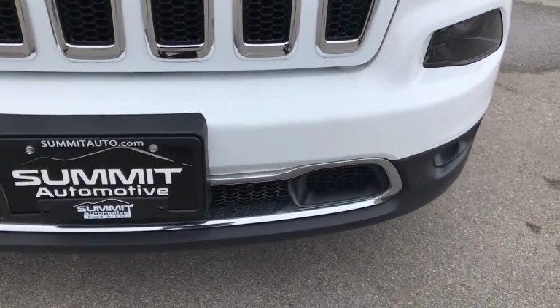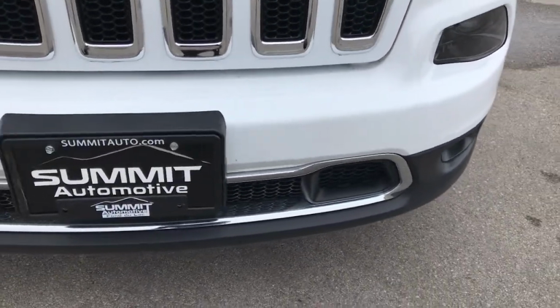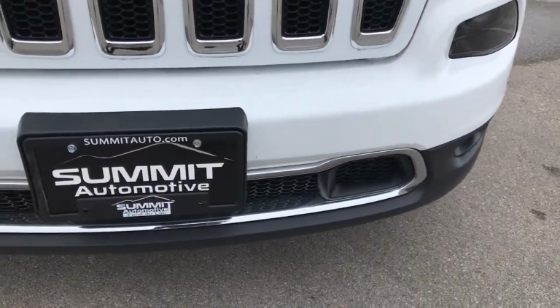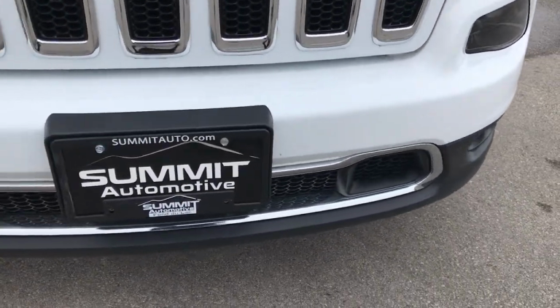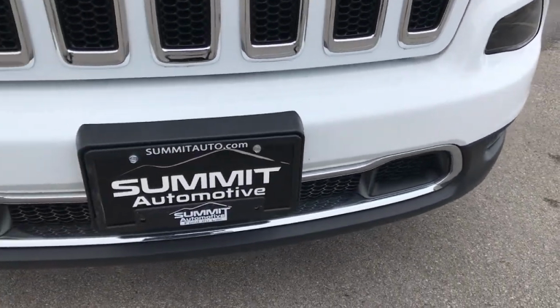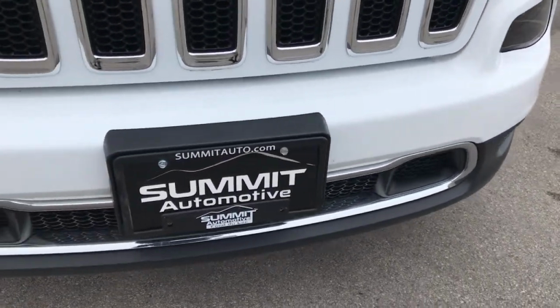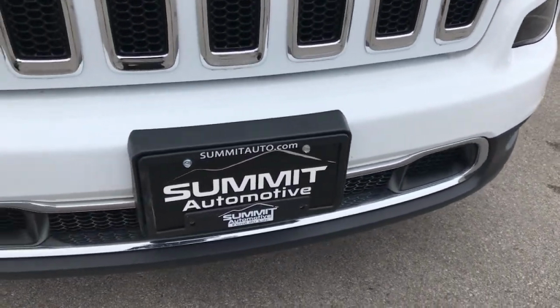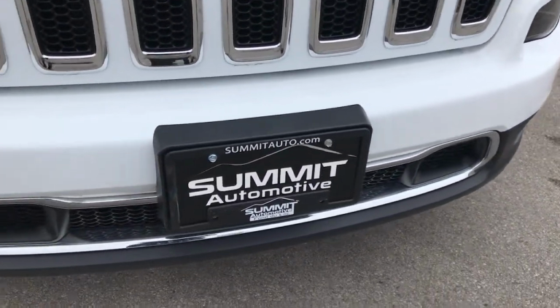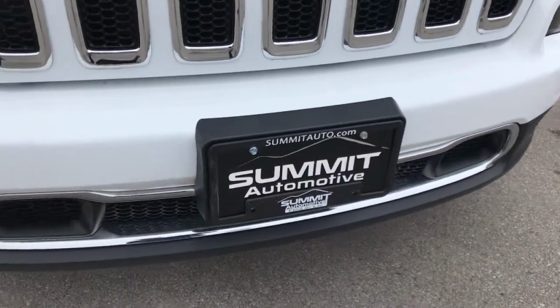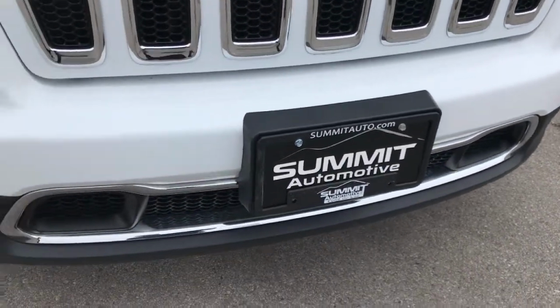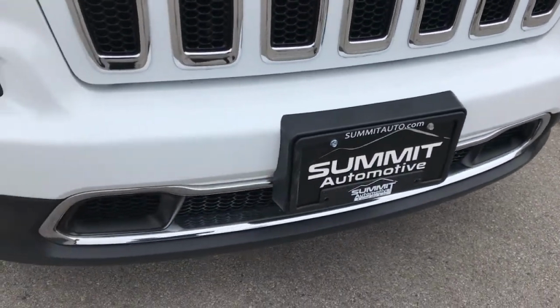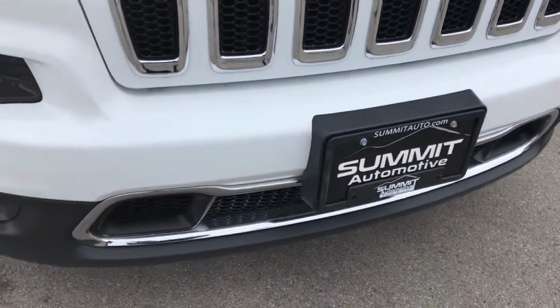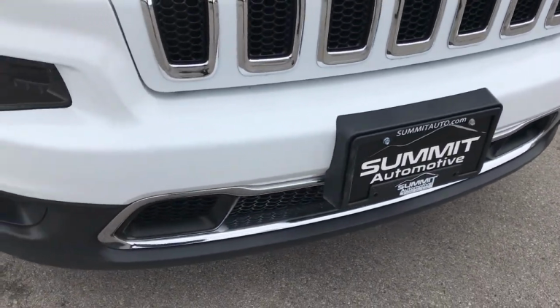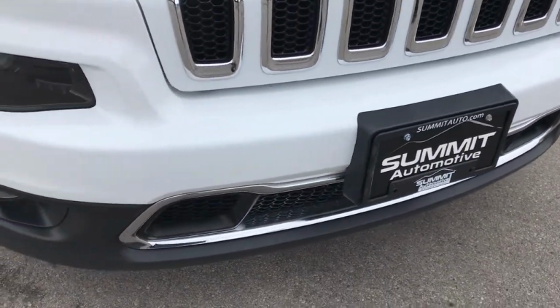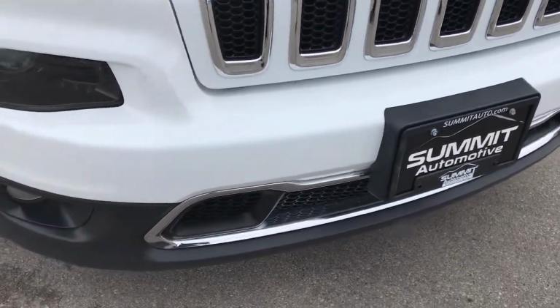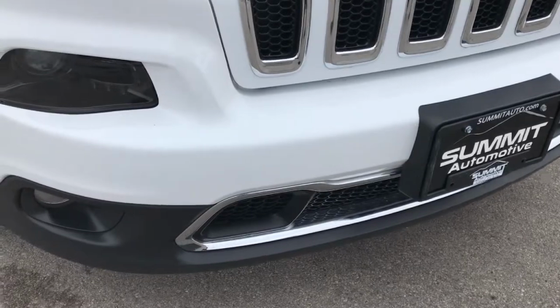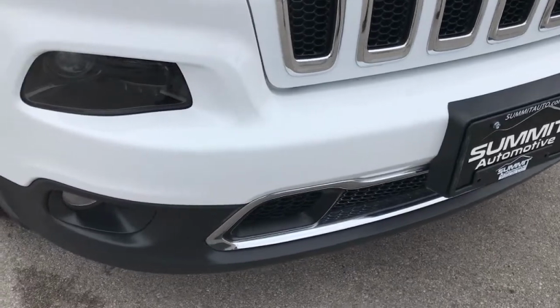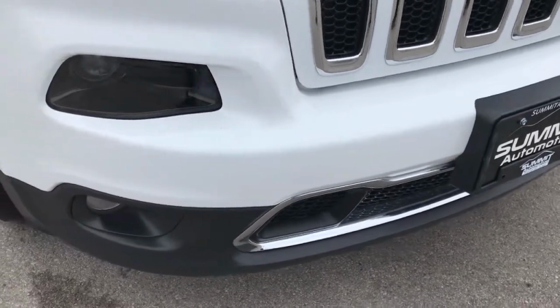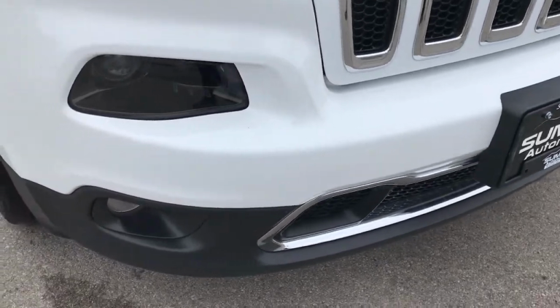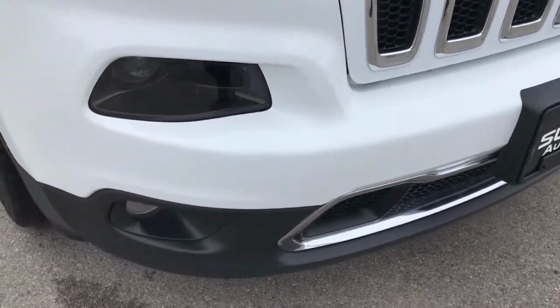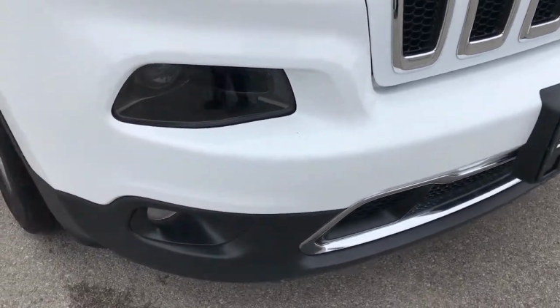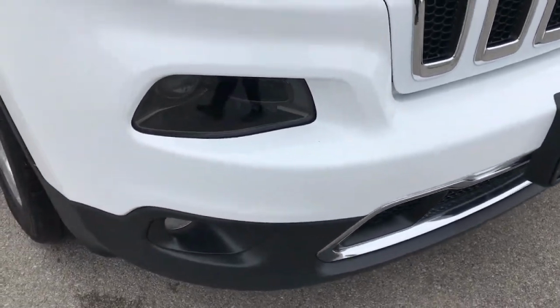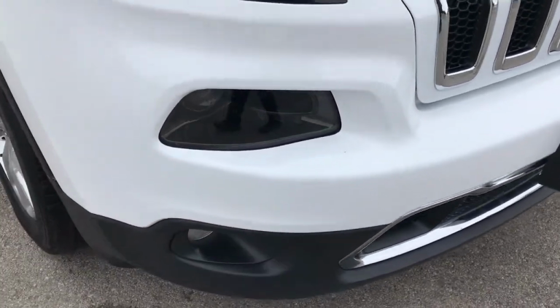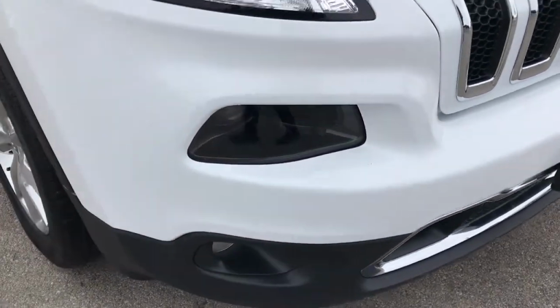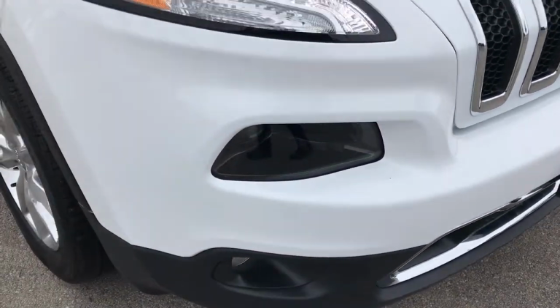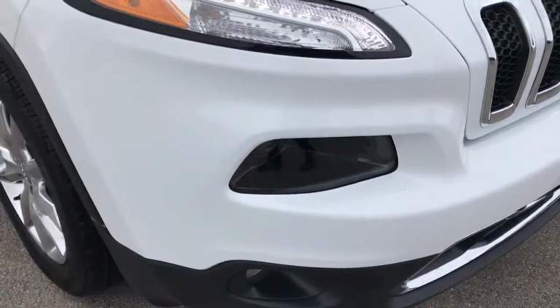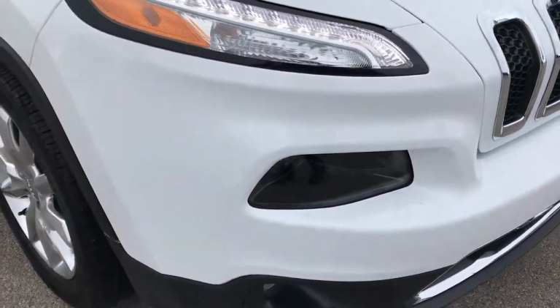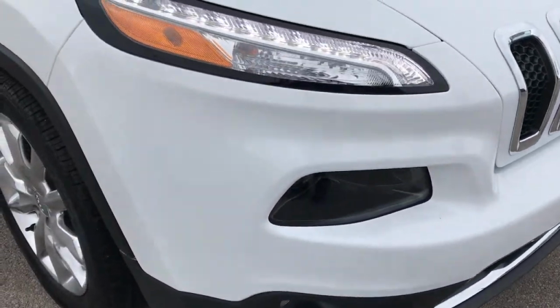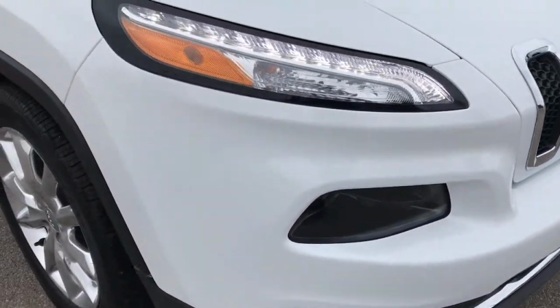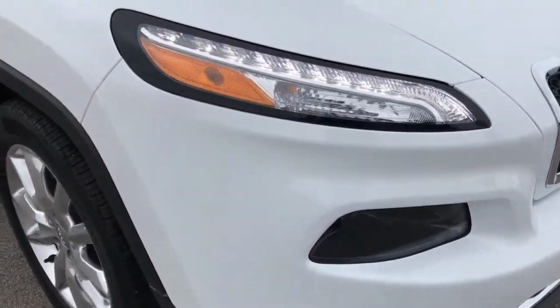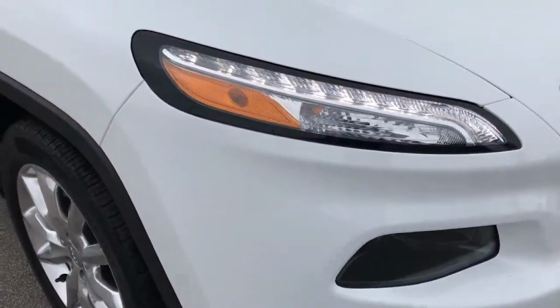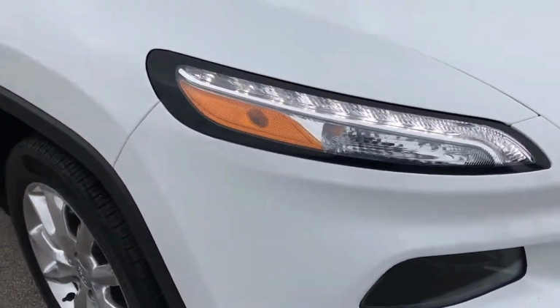No dents, no dings, no scuffs, no cracks on that front bumper. Very, very clean.